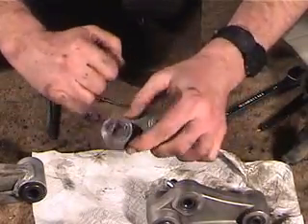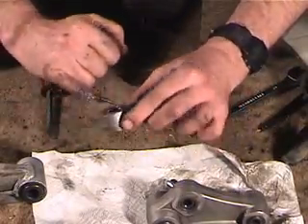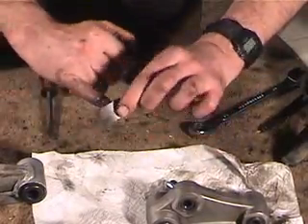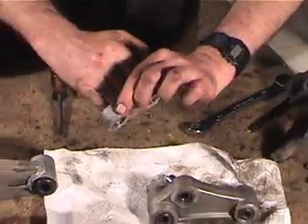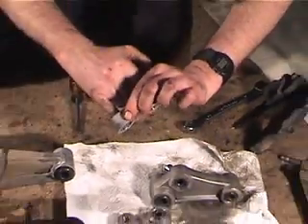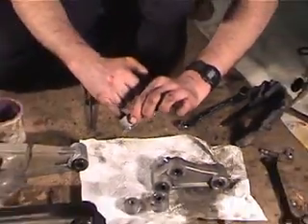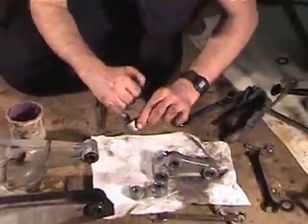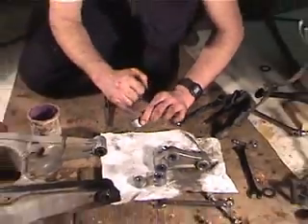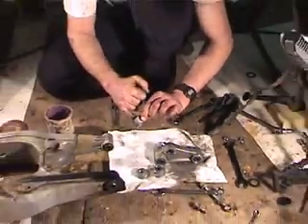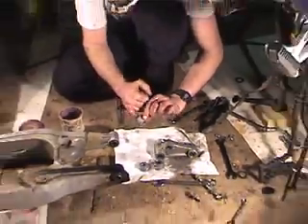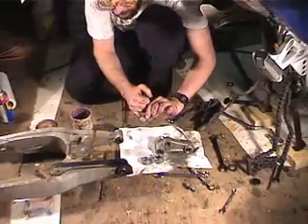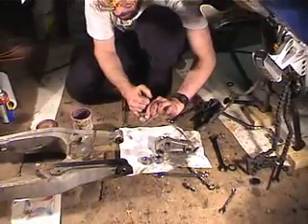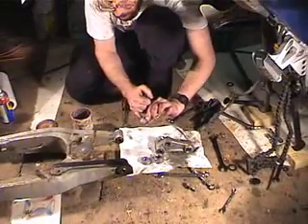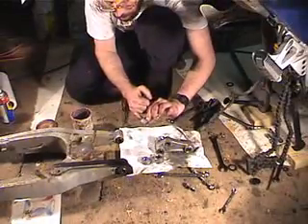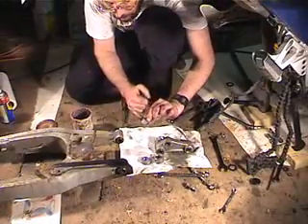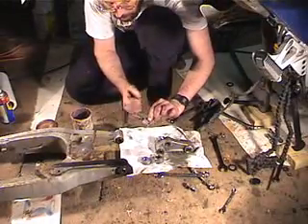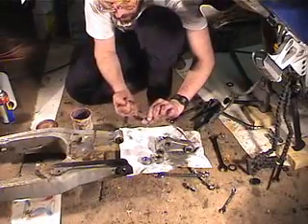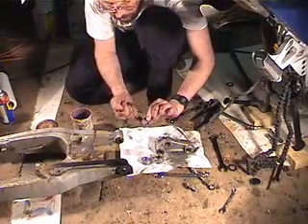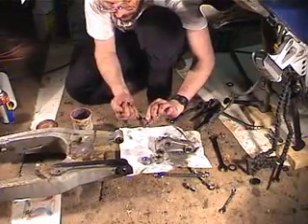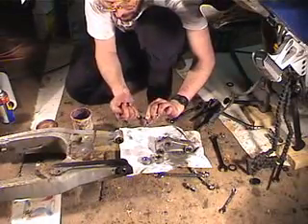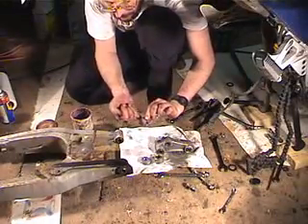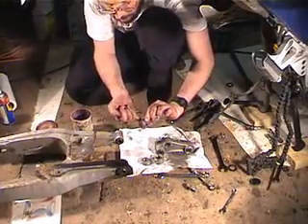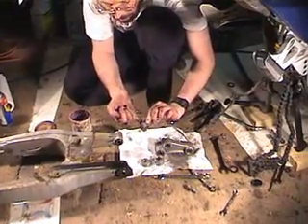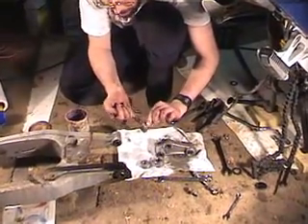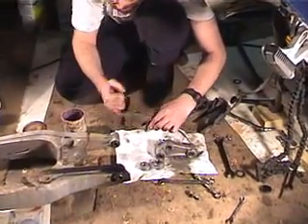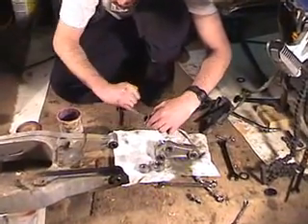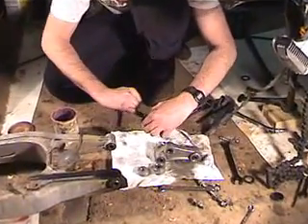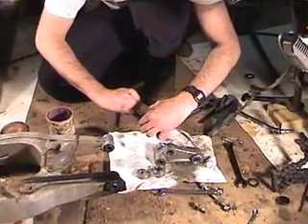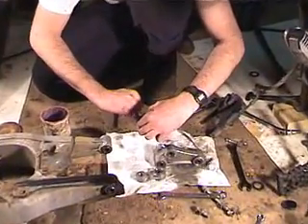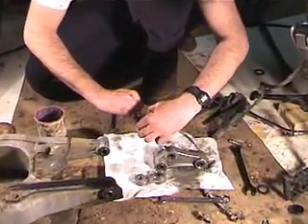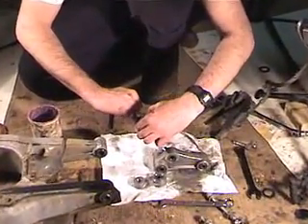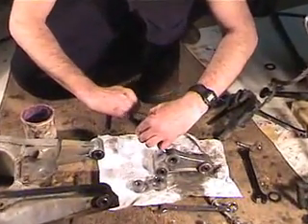So that's a nice fresh coat of grease, and then you want to push the grease into the bearings all the way around.